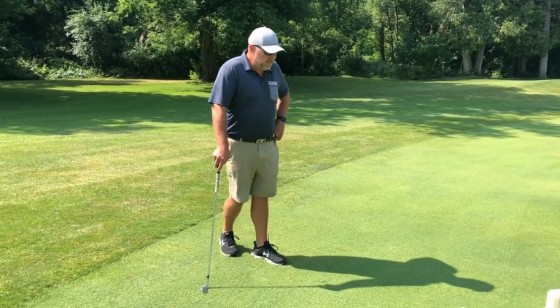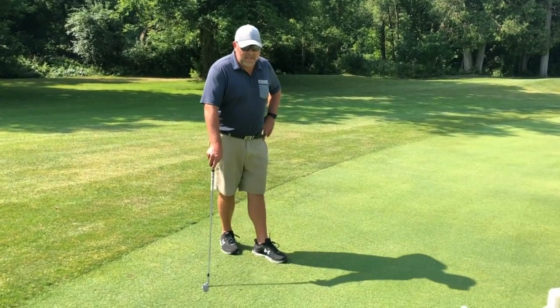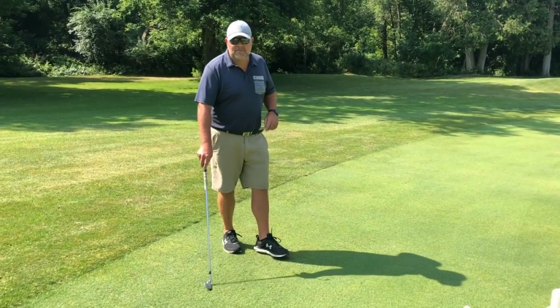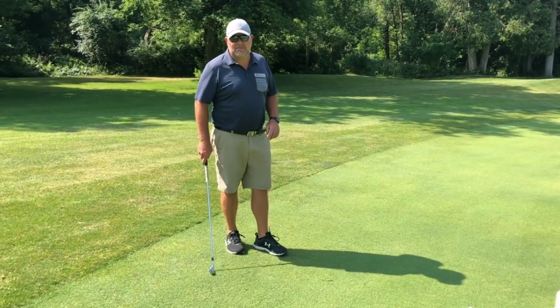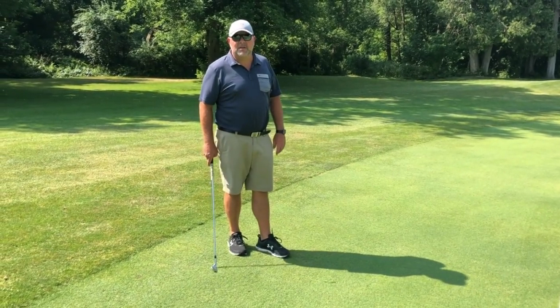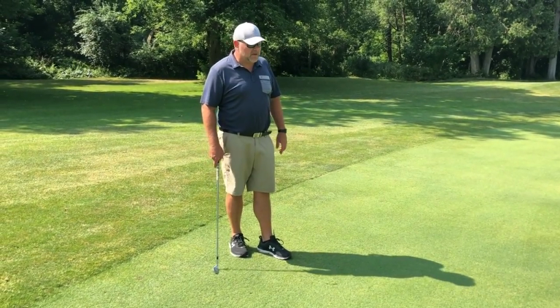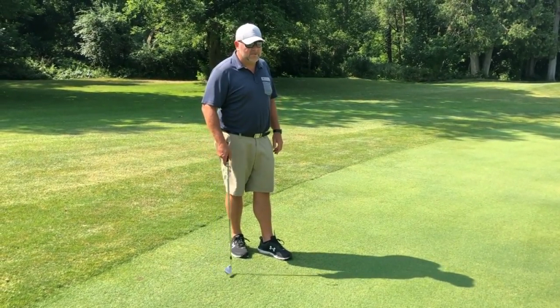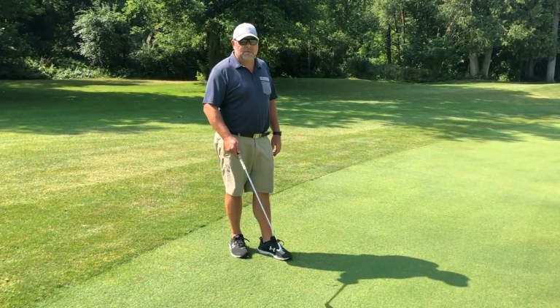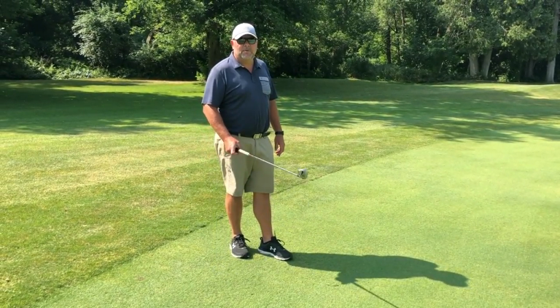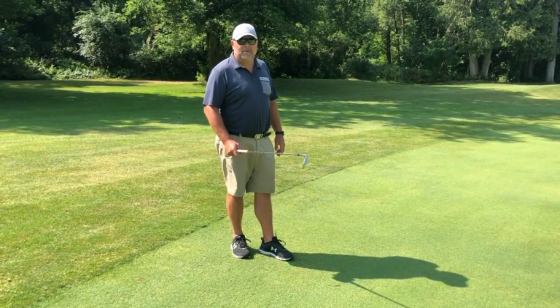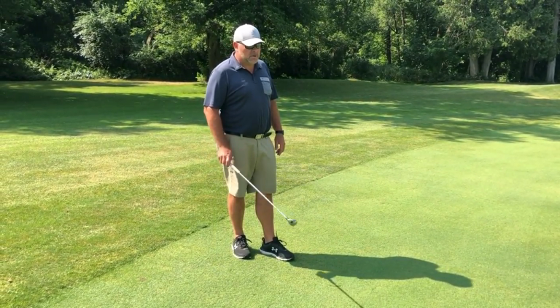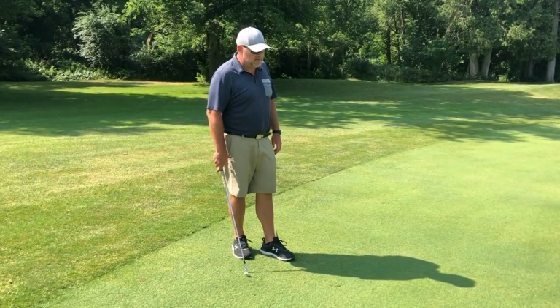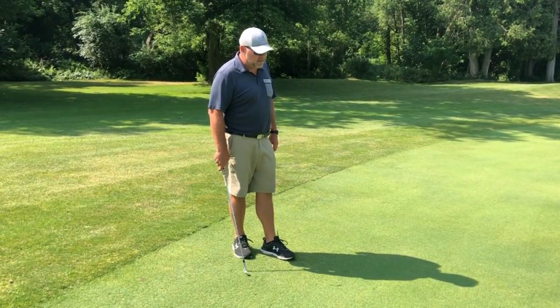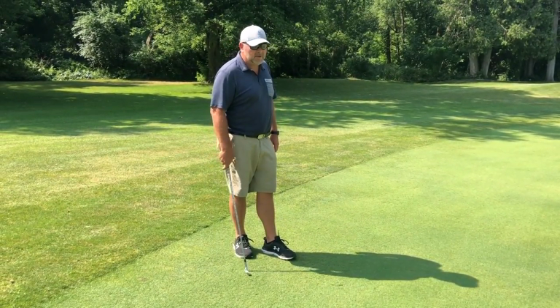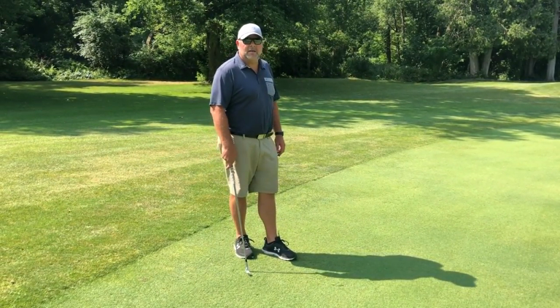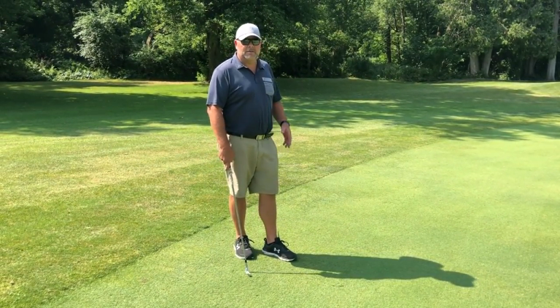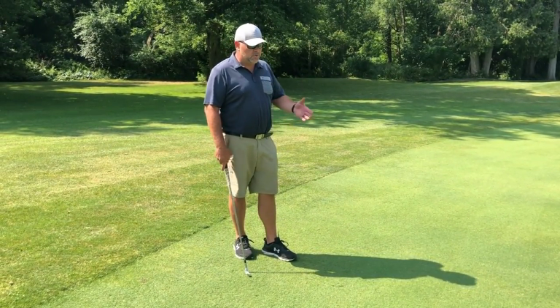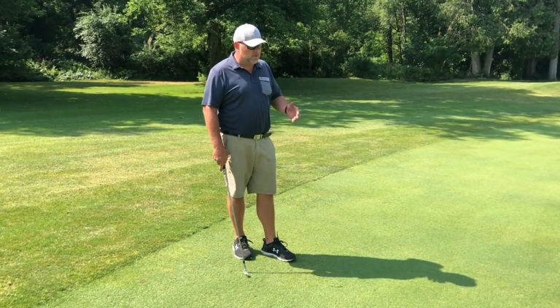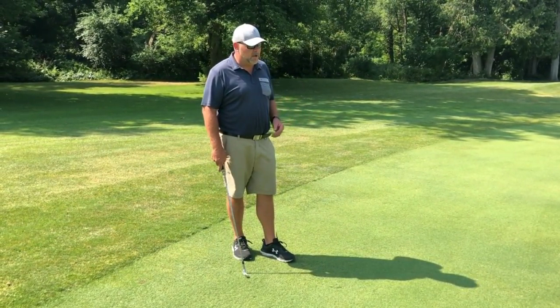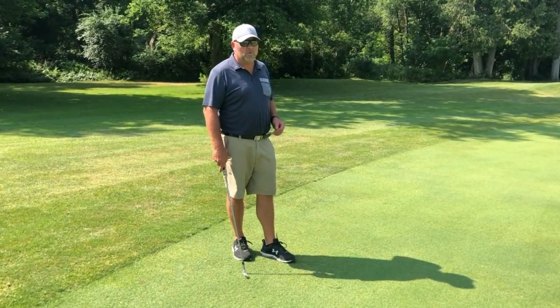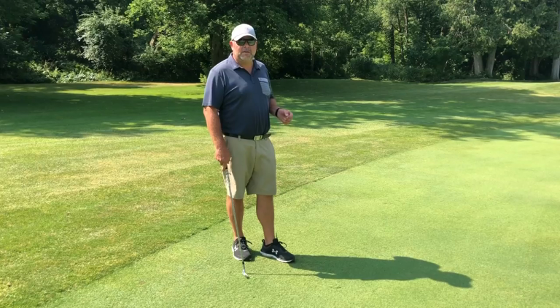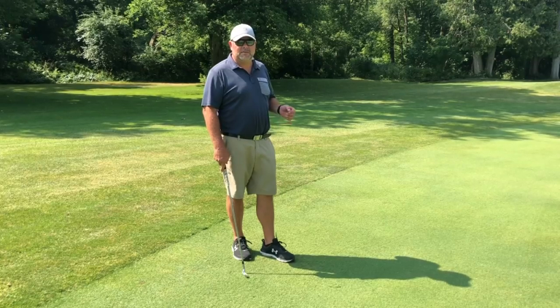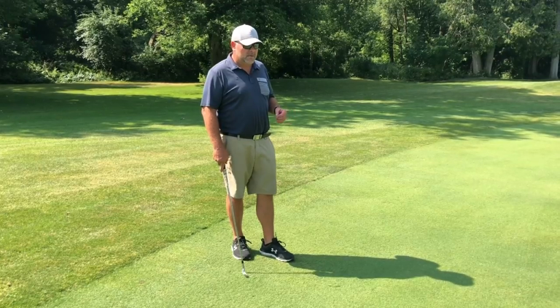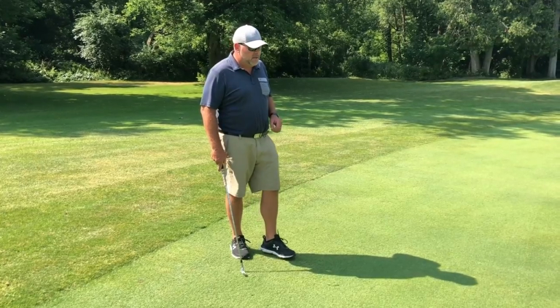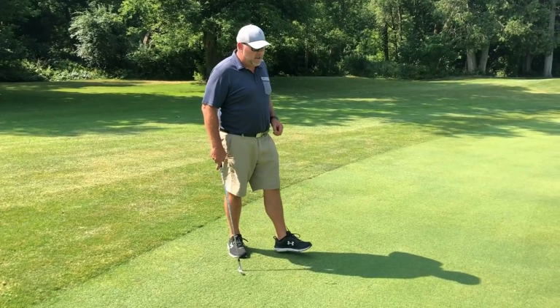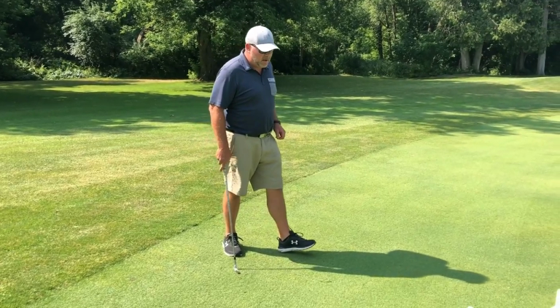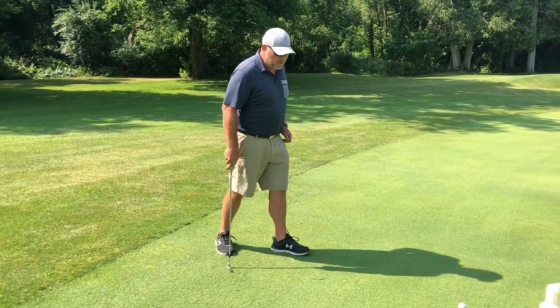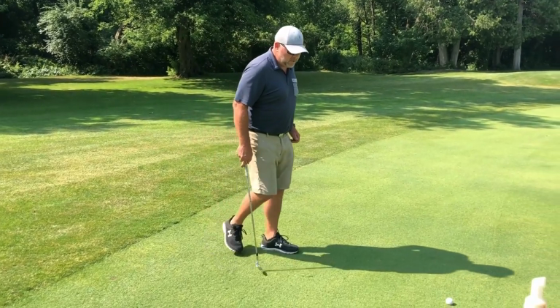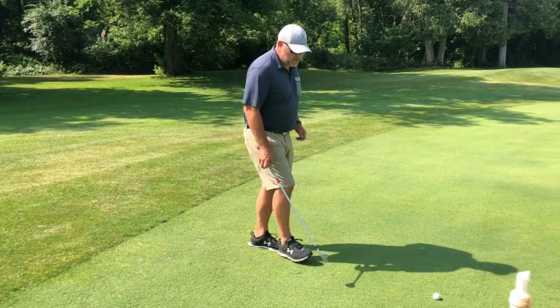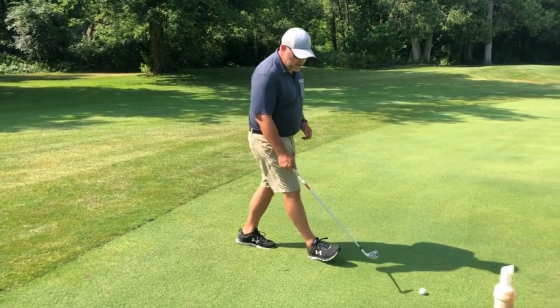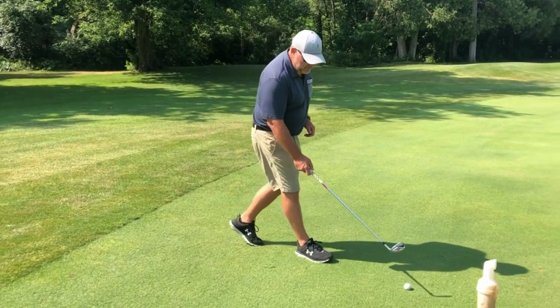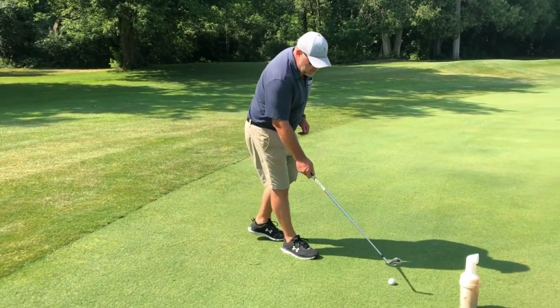Taking a divot doesn't come naturally to me, but I'm going to try and take a divot, and I'm going to show you how to replace it and also how to fill it.